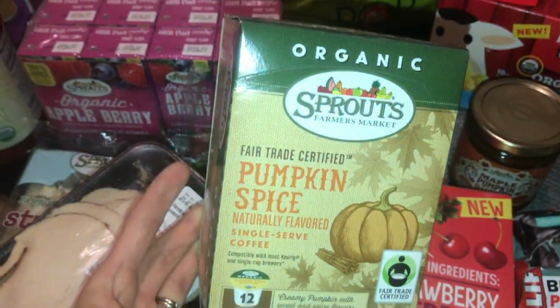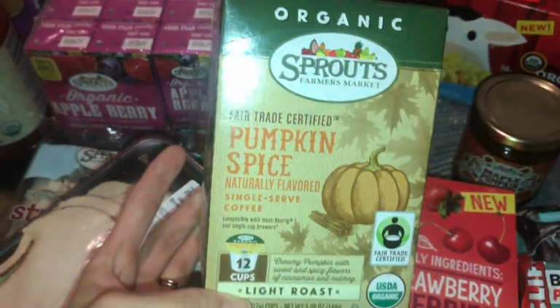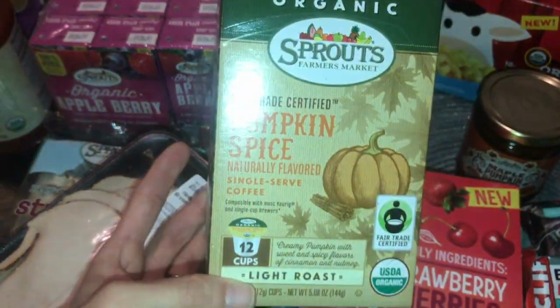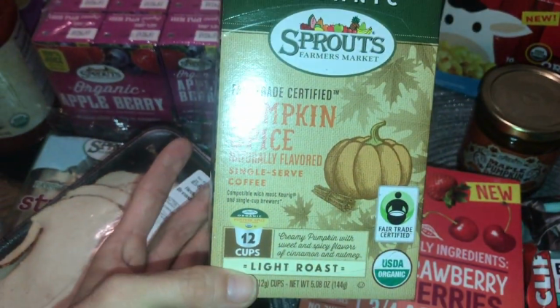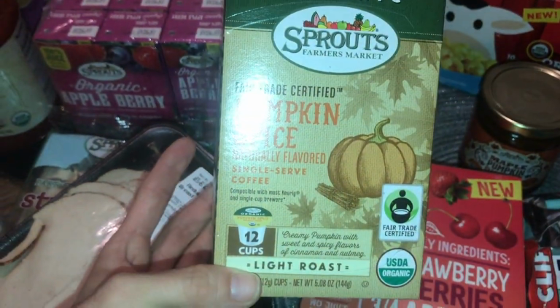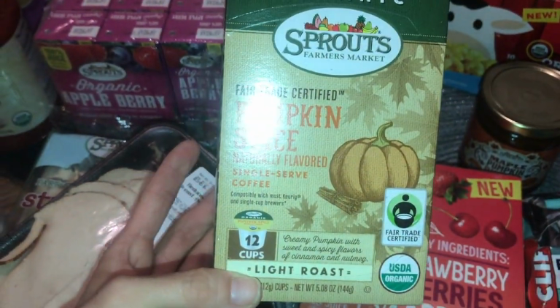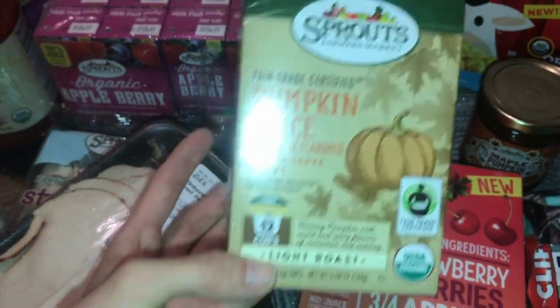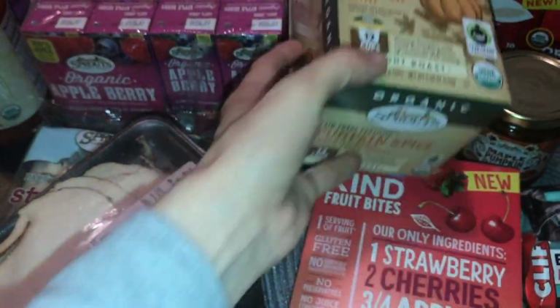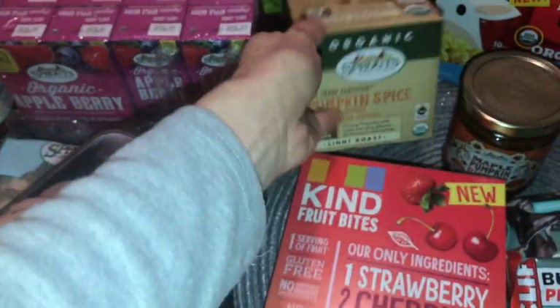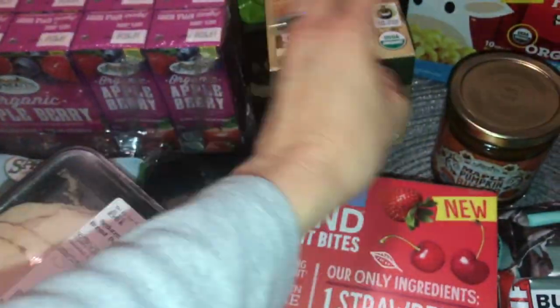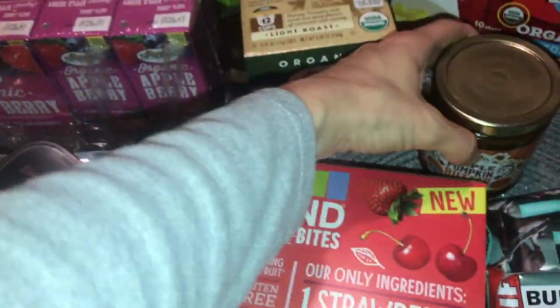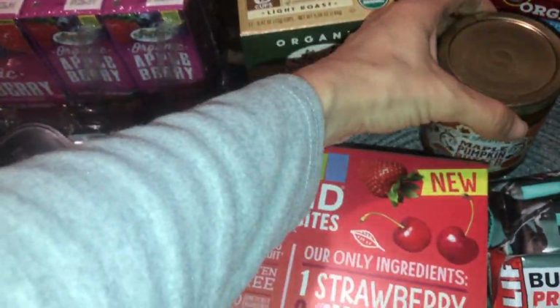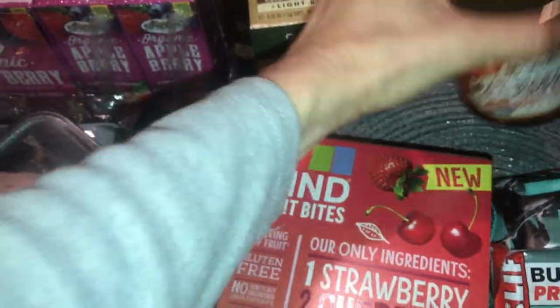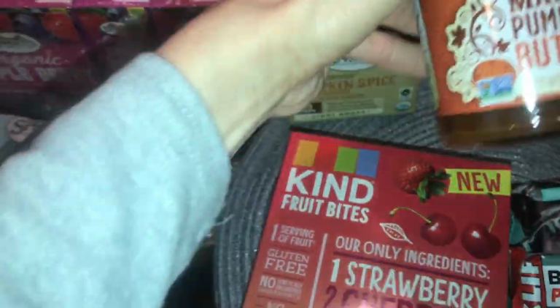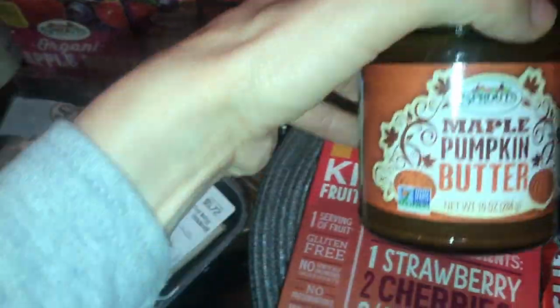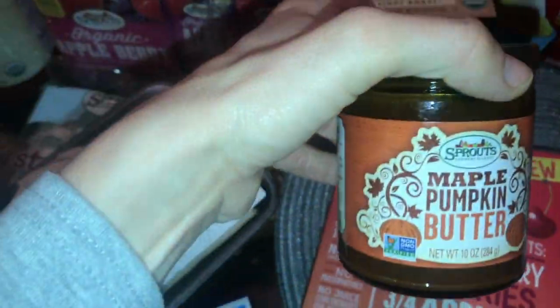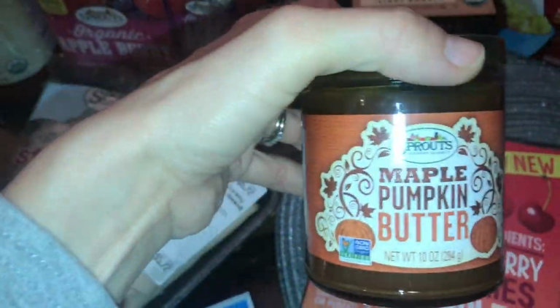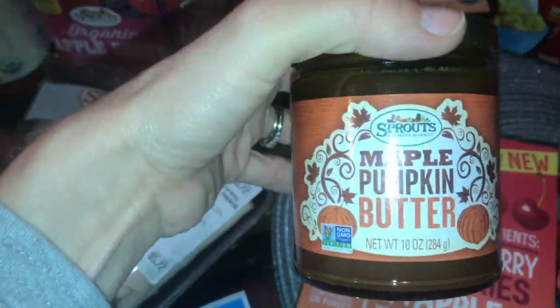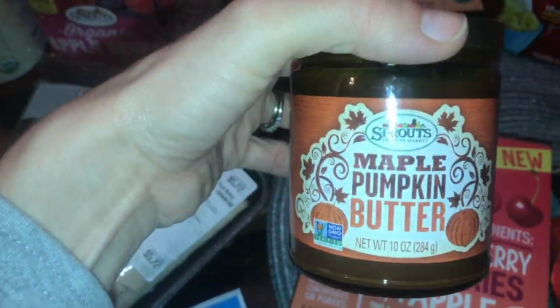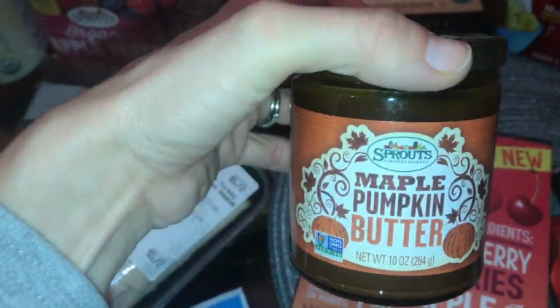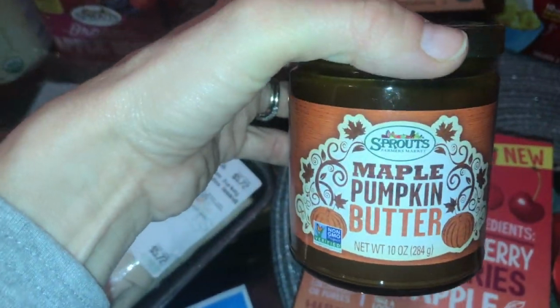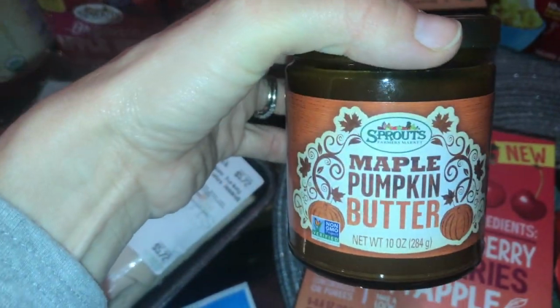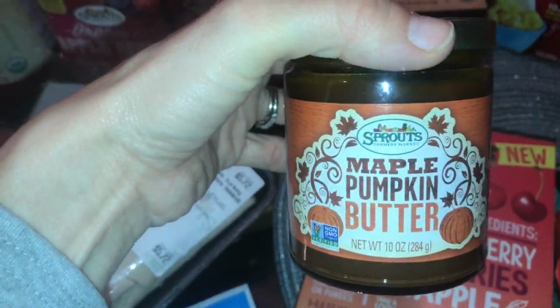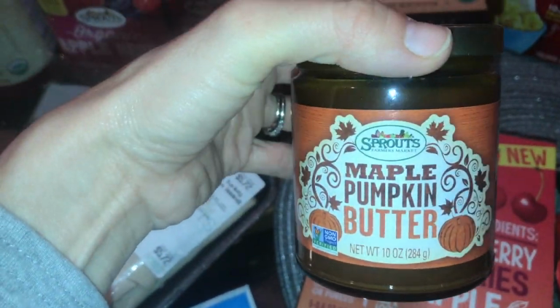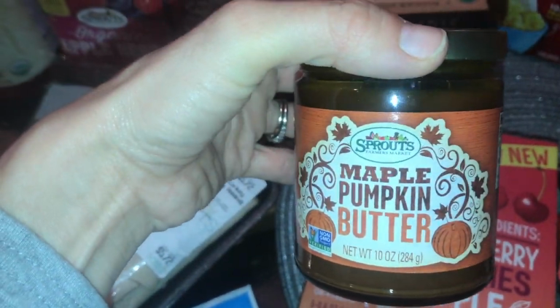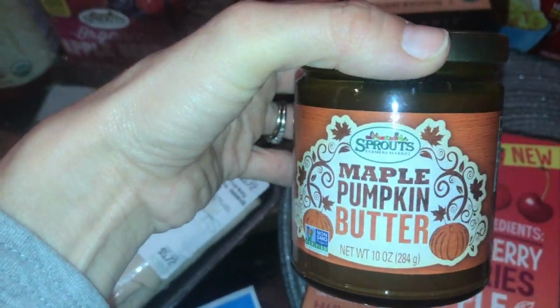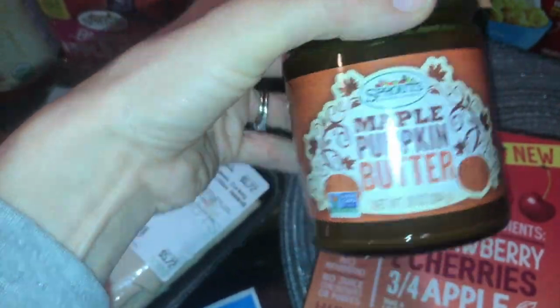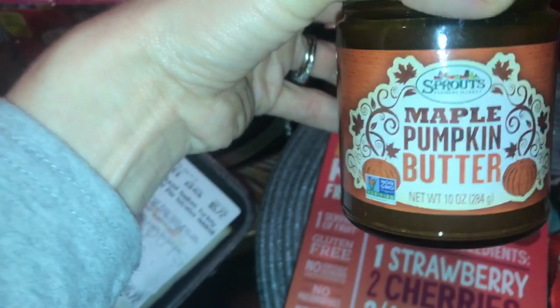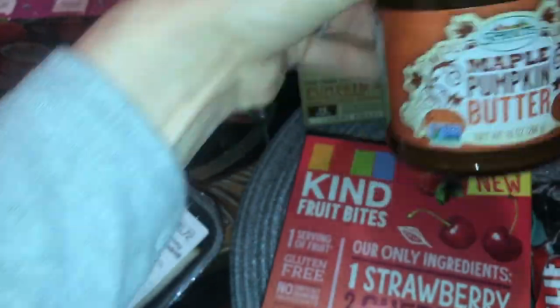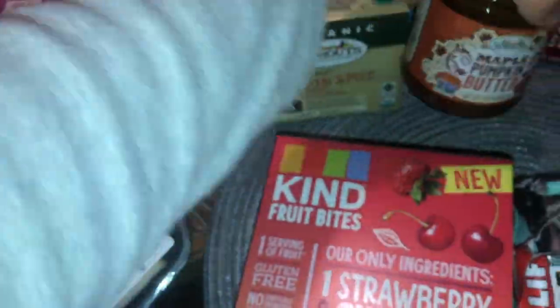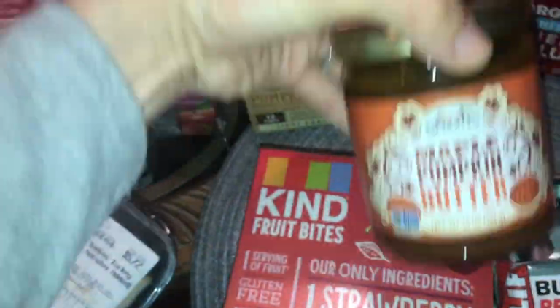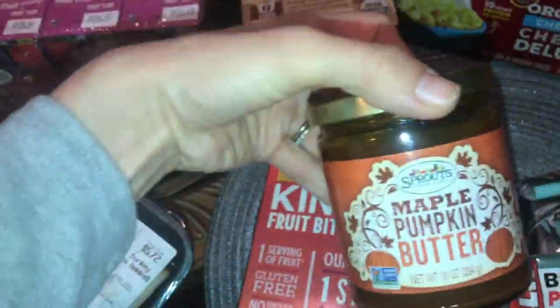Some pumpkin spice coffee pods — oh my god, I can't wait to try these. And some maple pumpkin butter, you guys, $2.99!